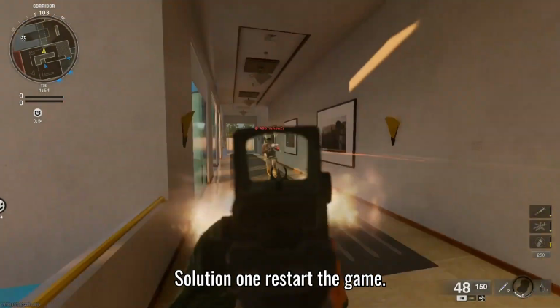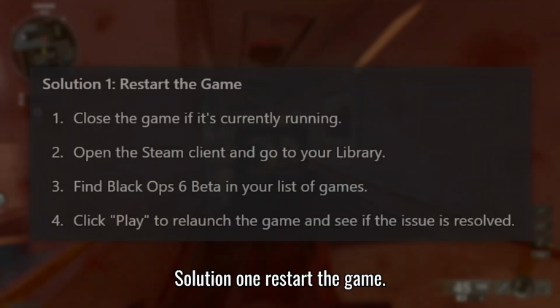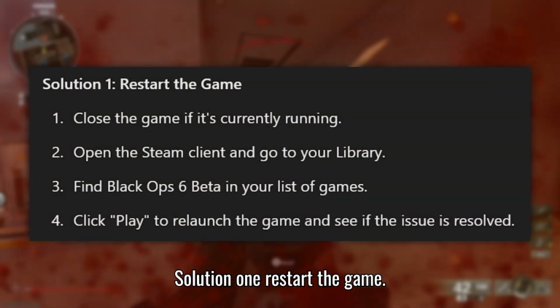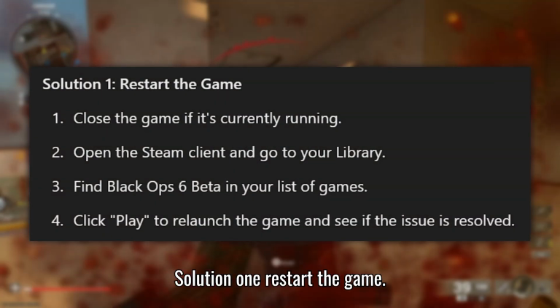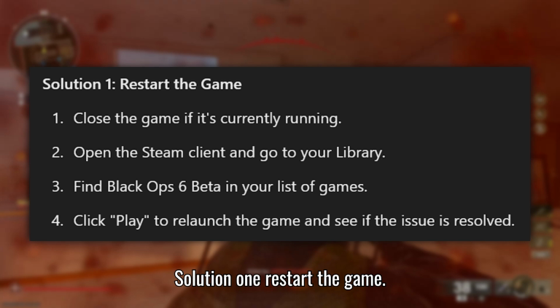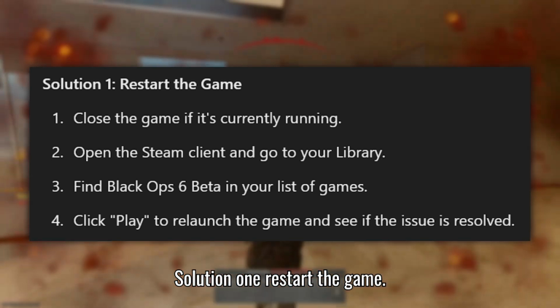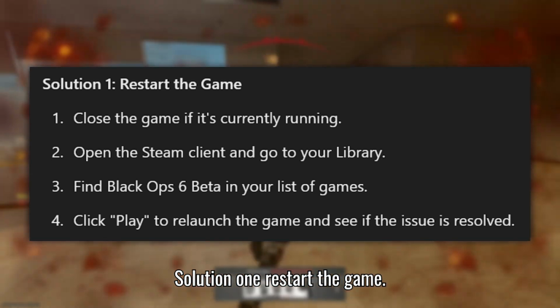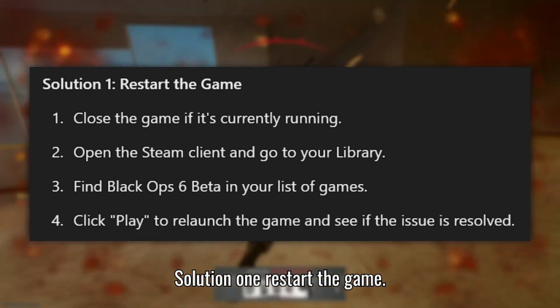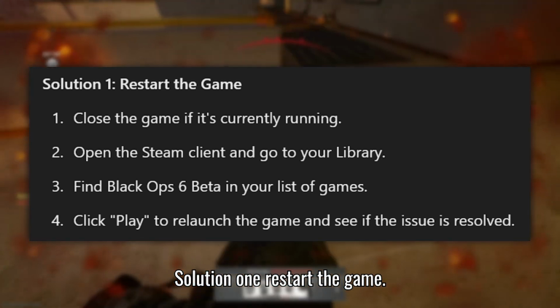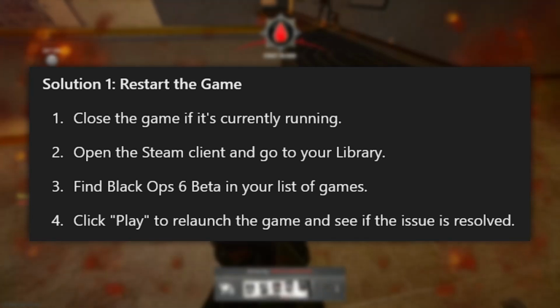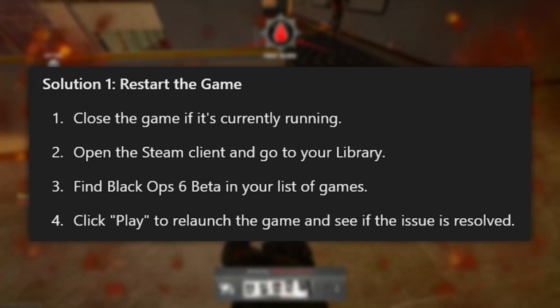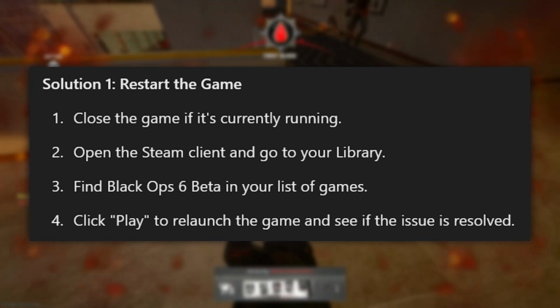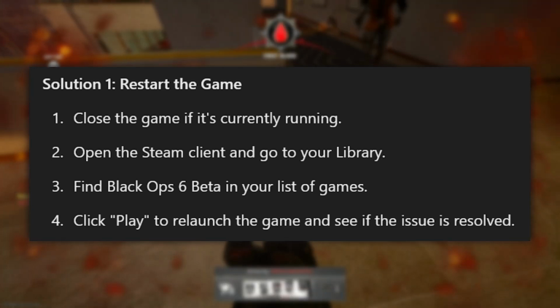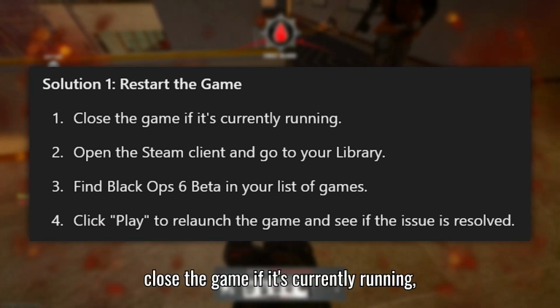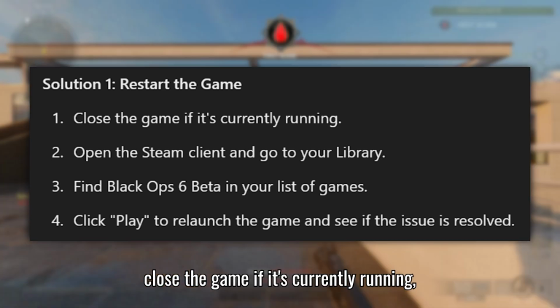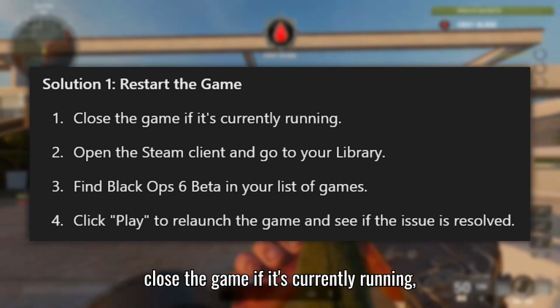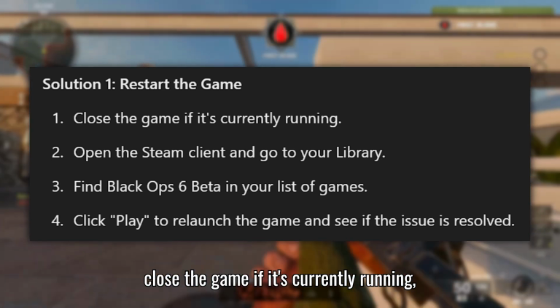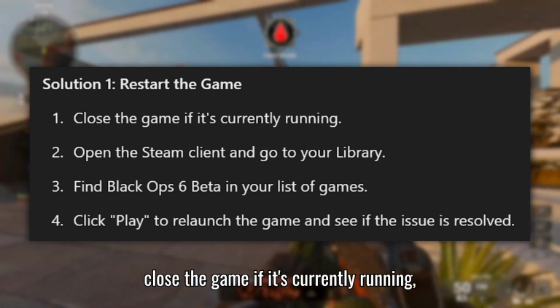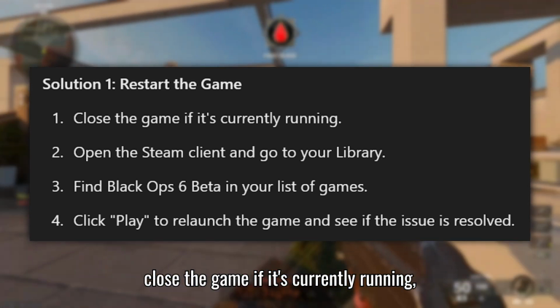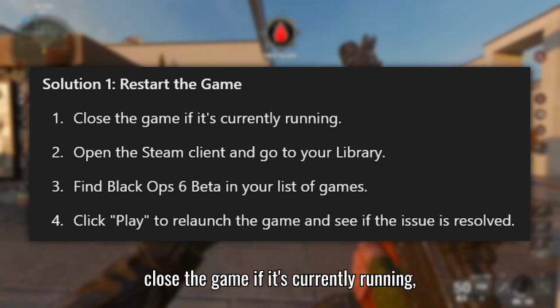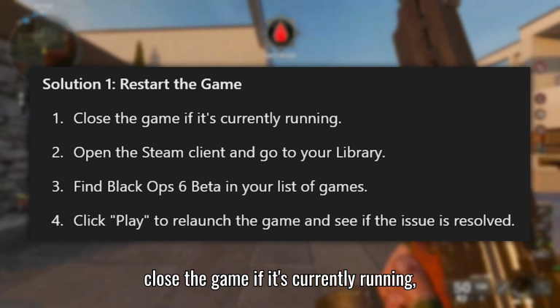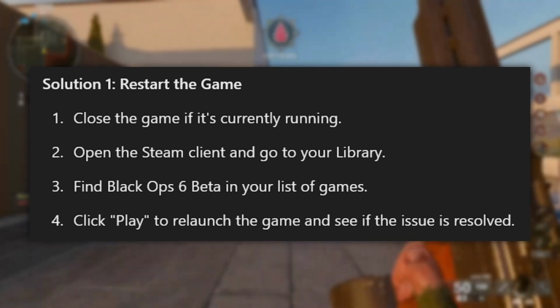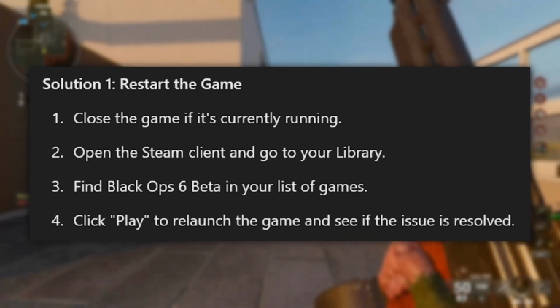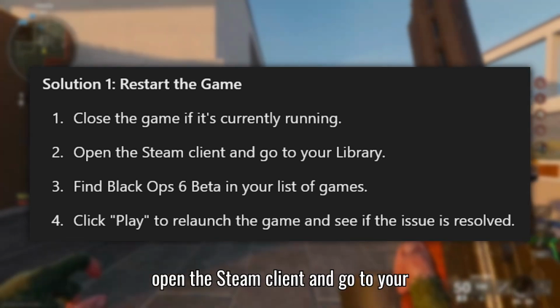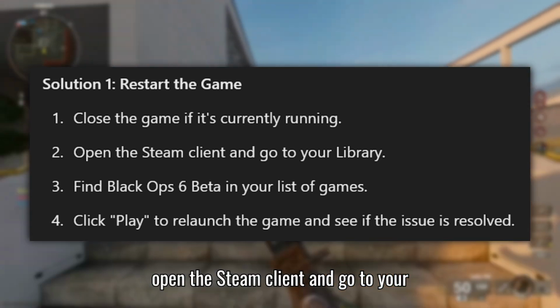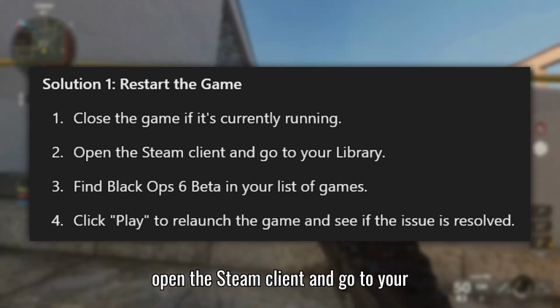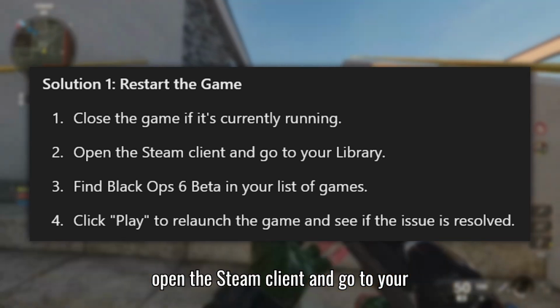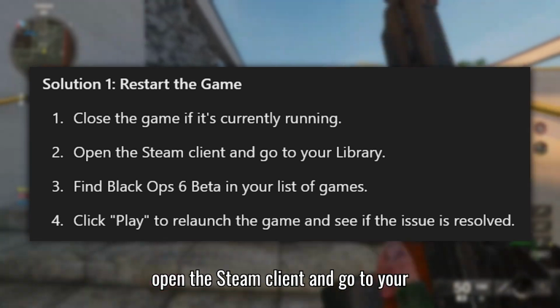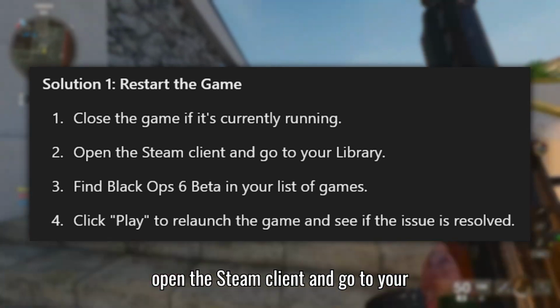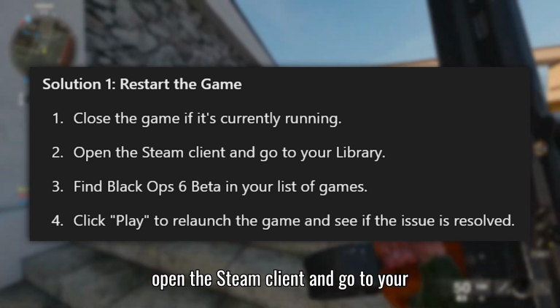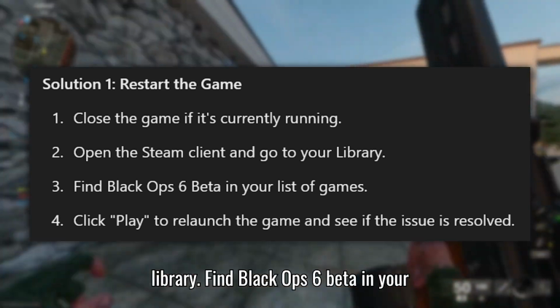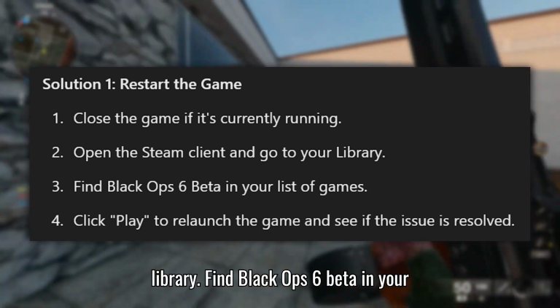Solution 1: Restart the game. Close the game if it's currently running. Open the Steam client and go to your library.